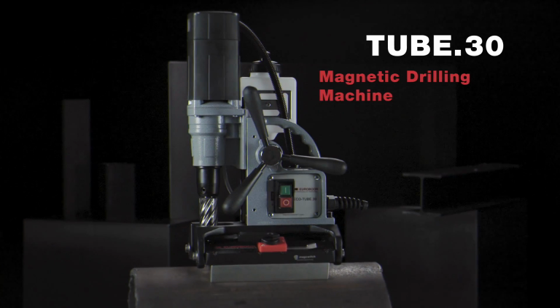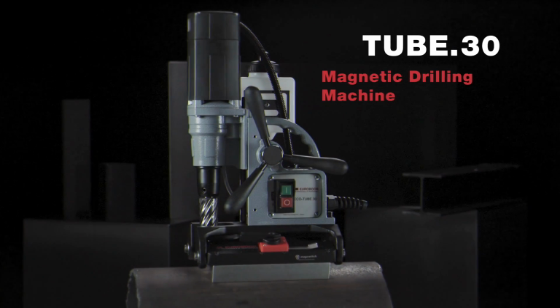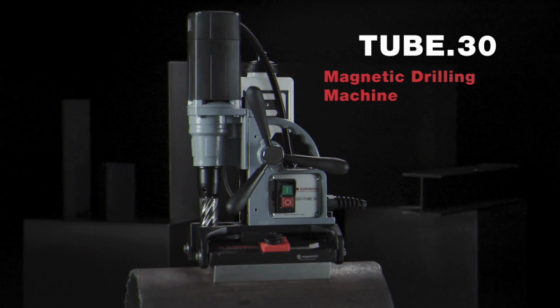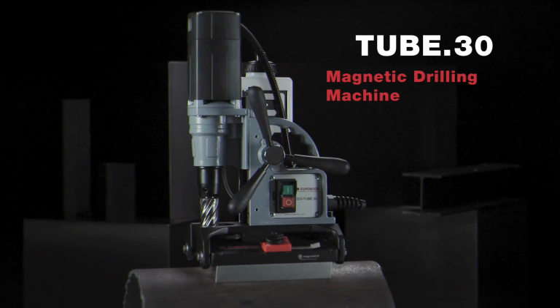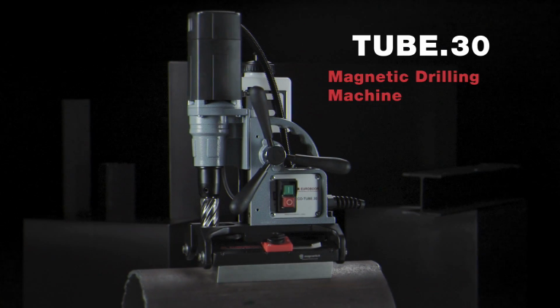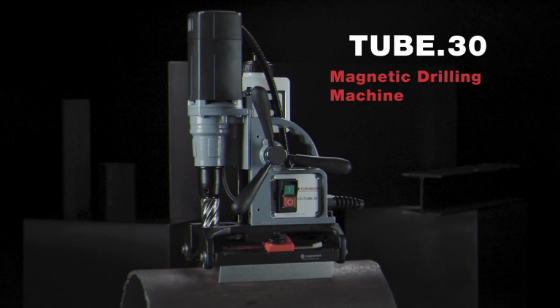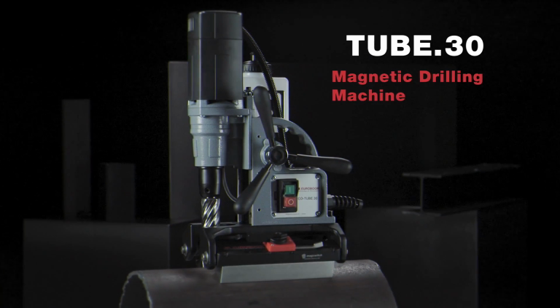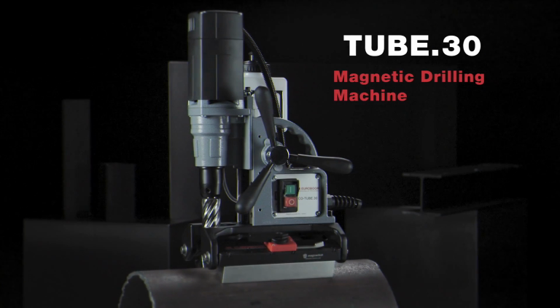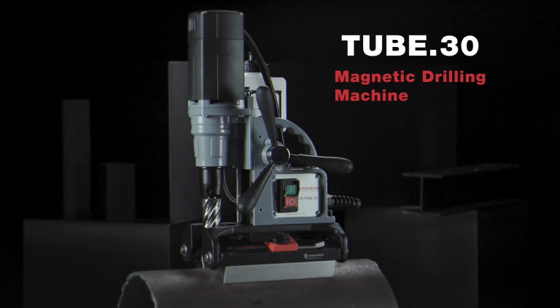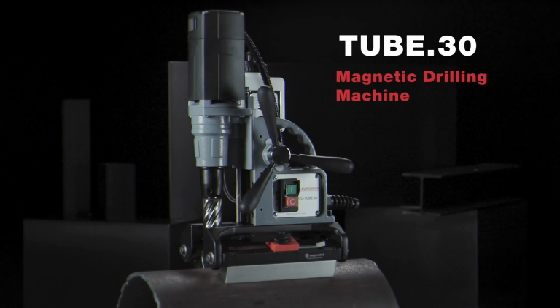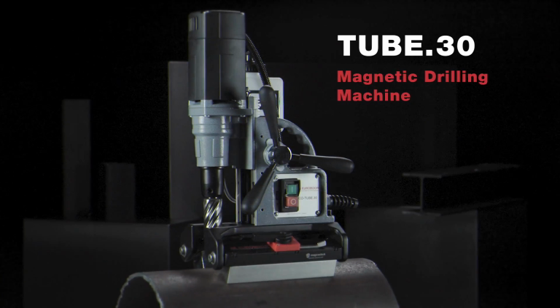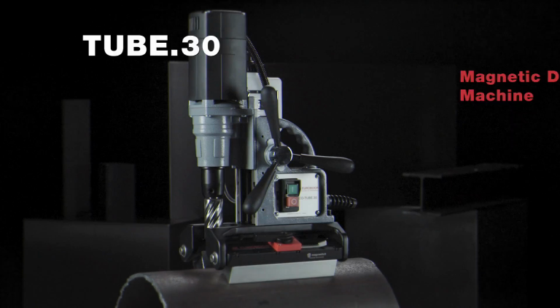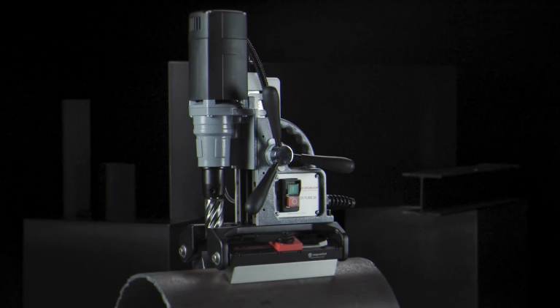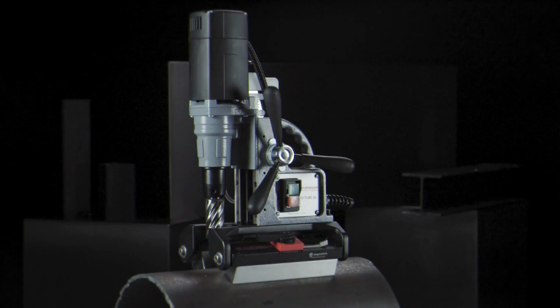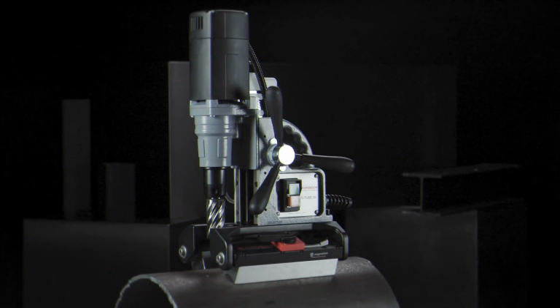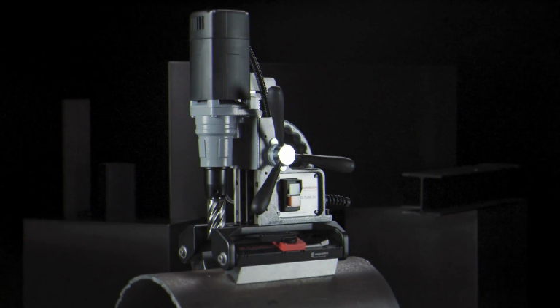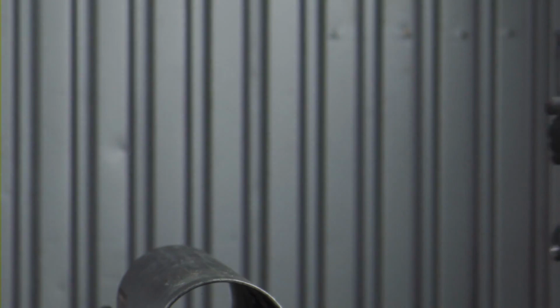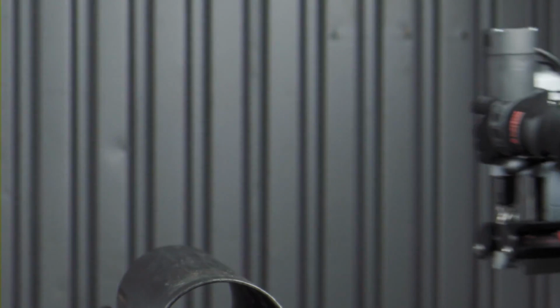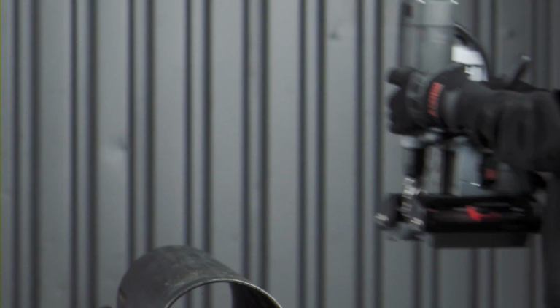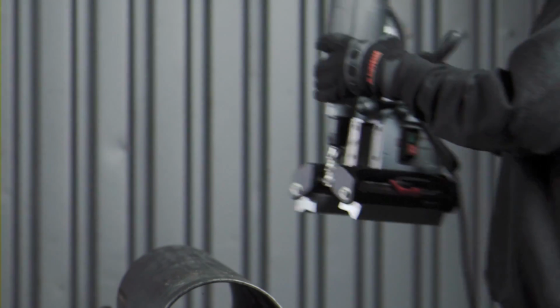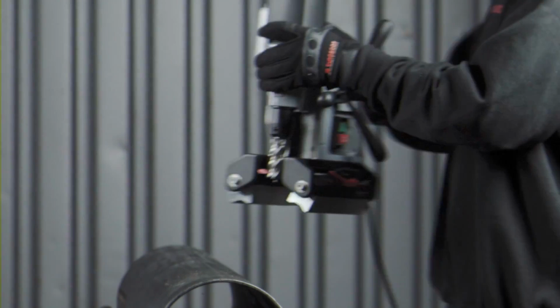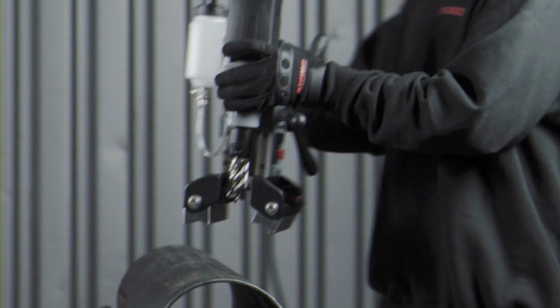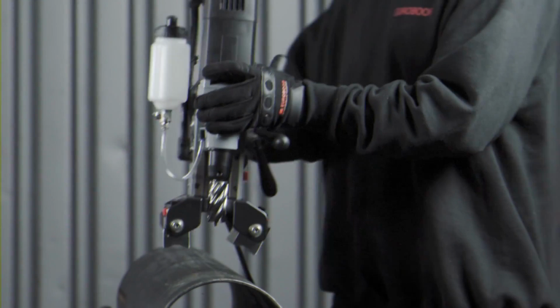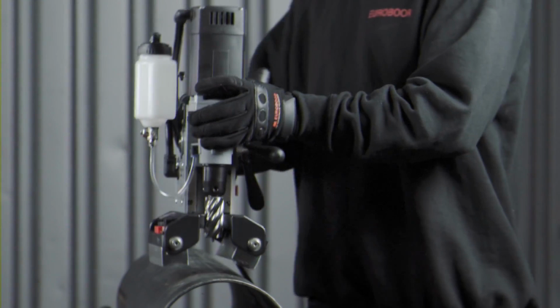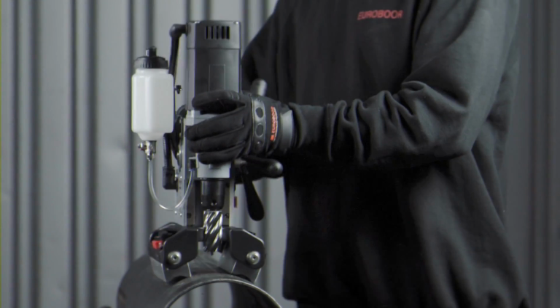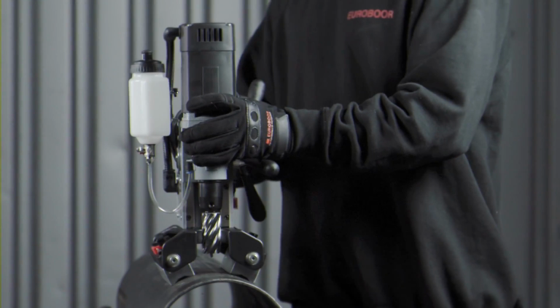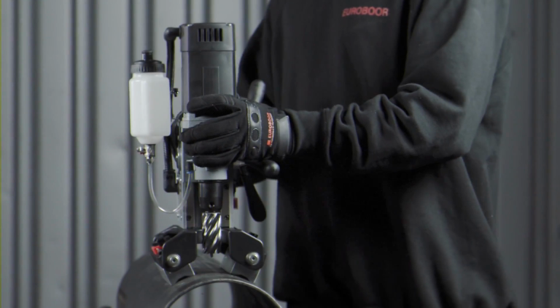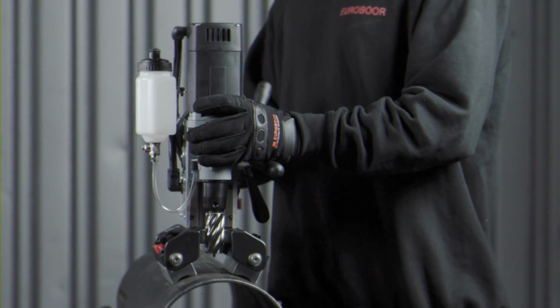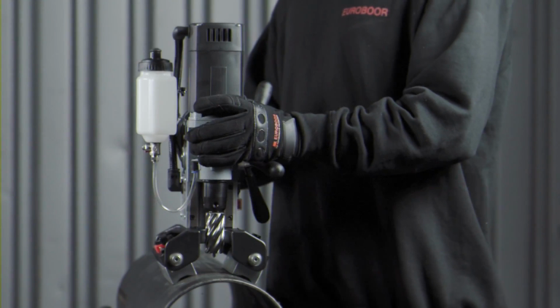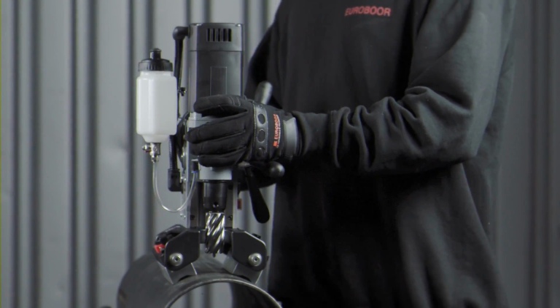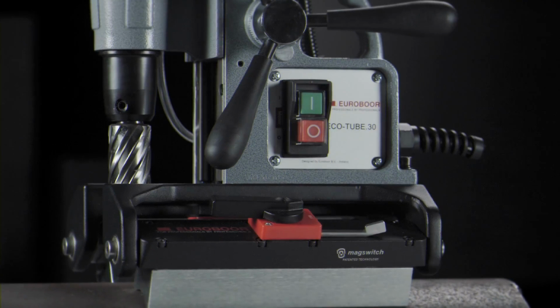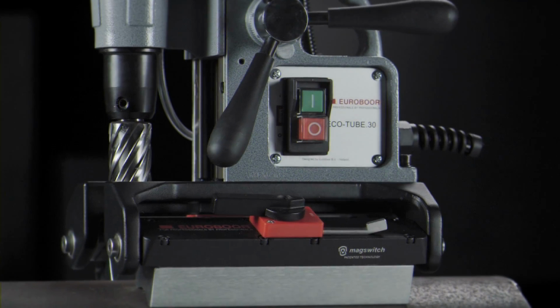Eurobore Tube 30, designed for pipe drilling and curved surfaces.